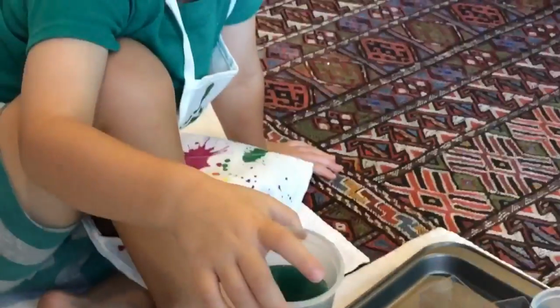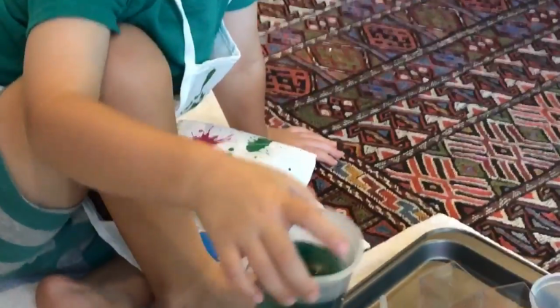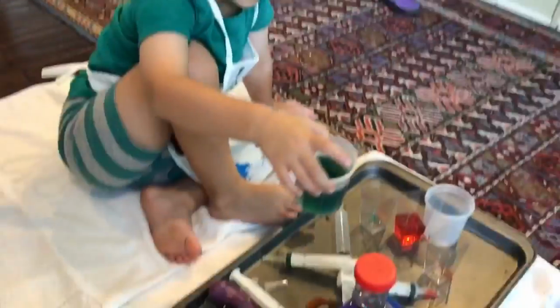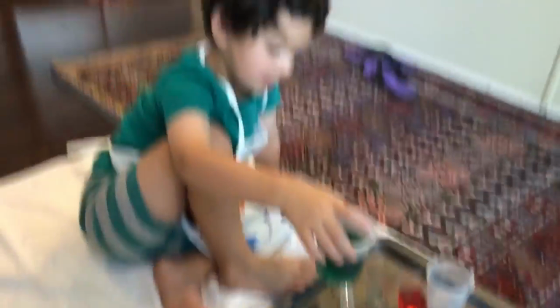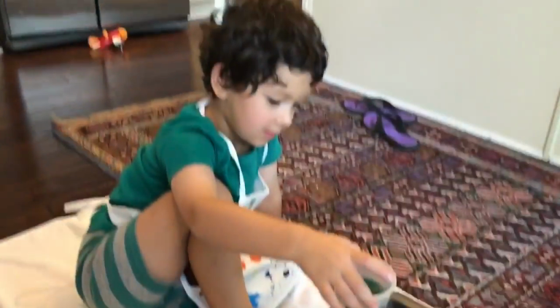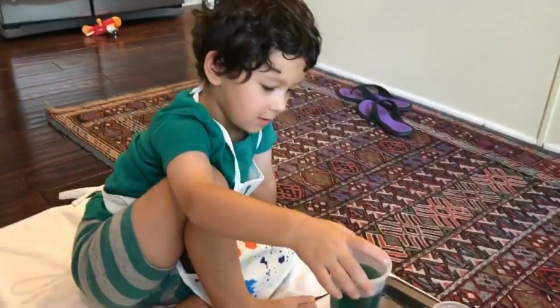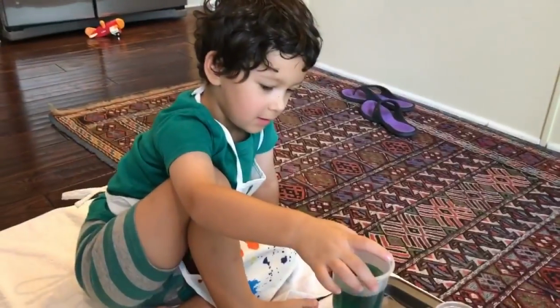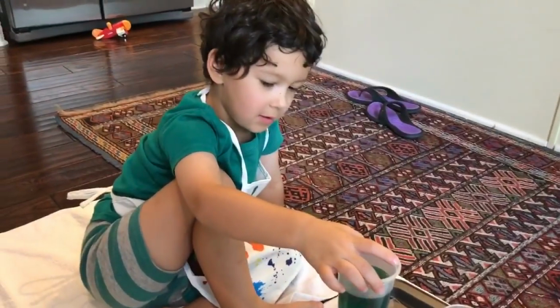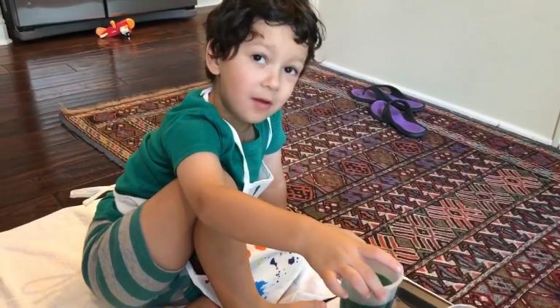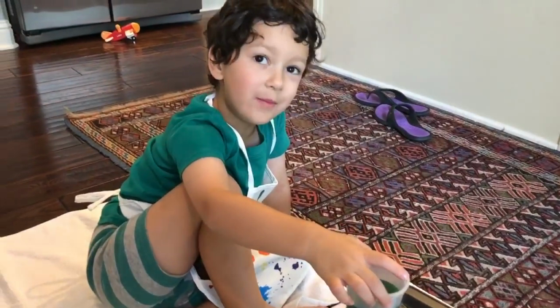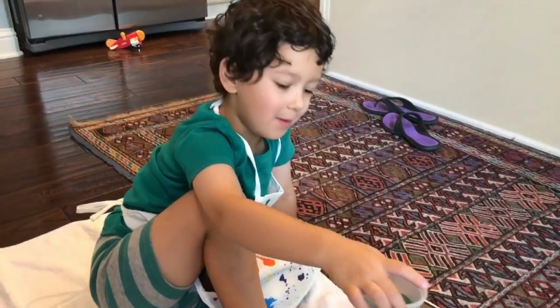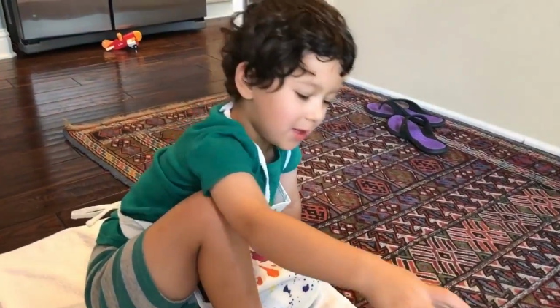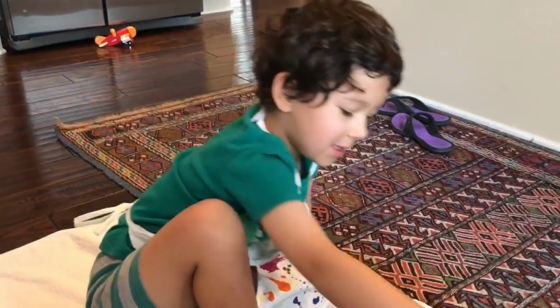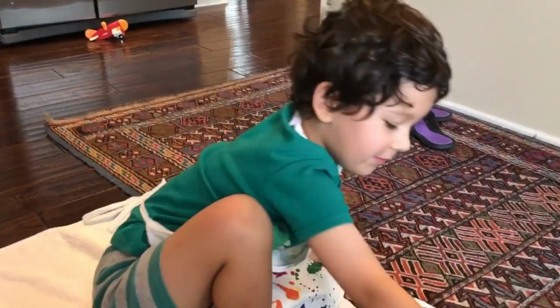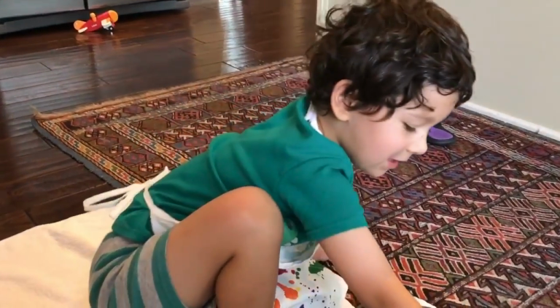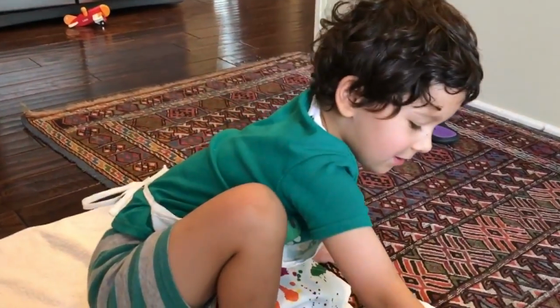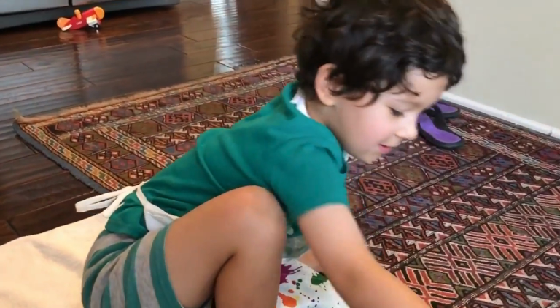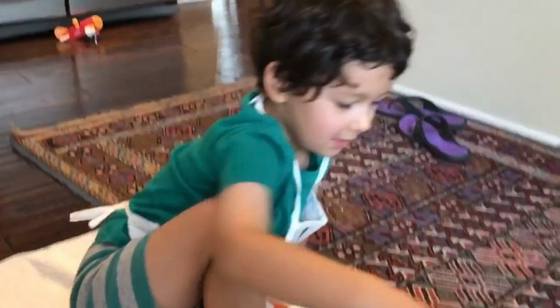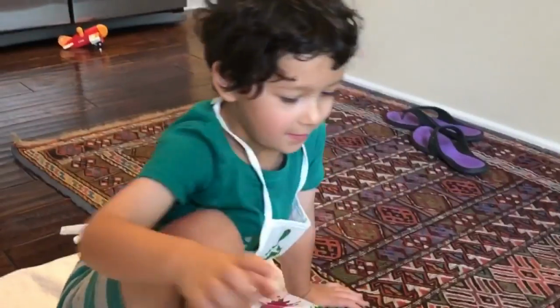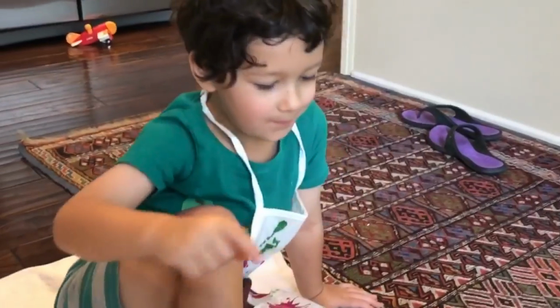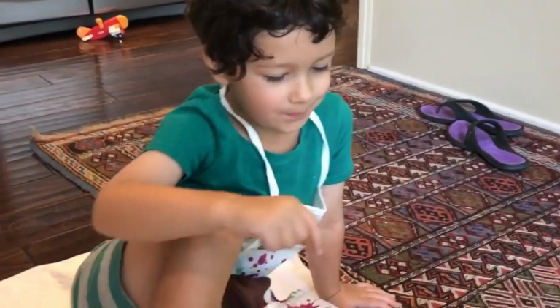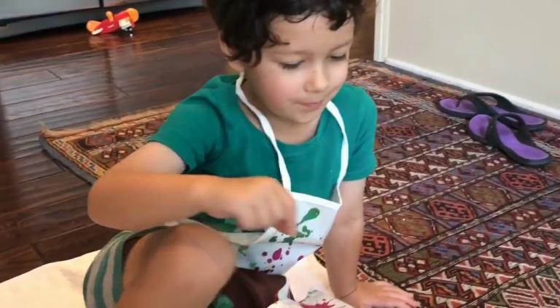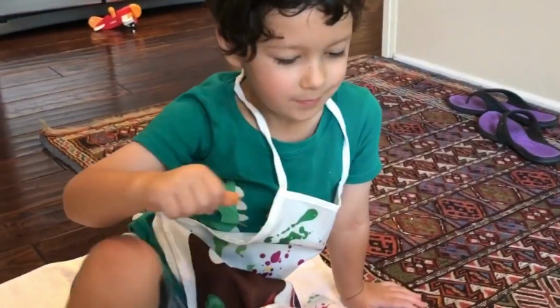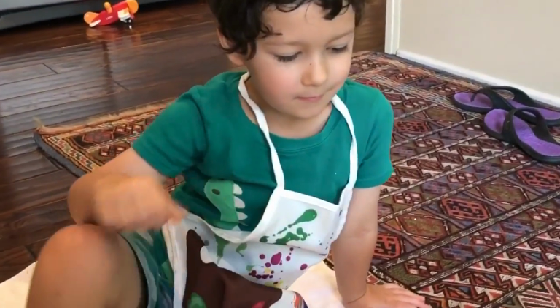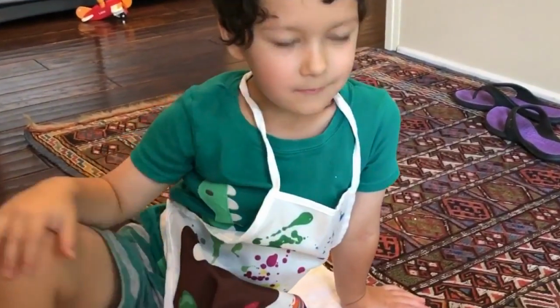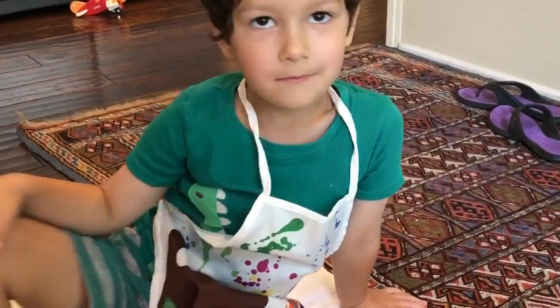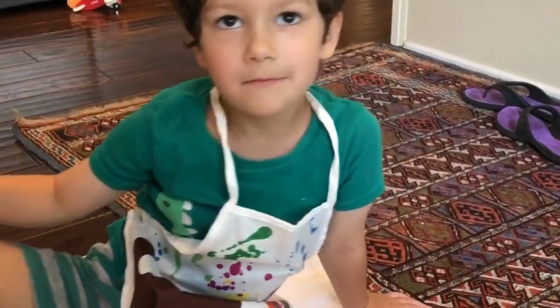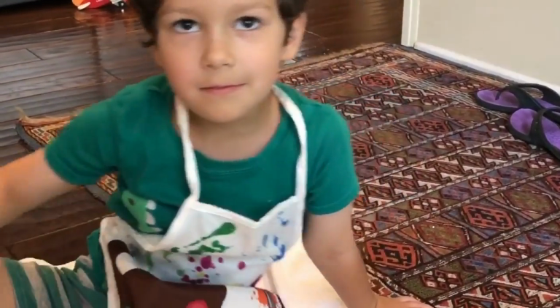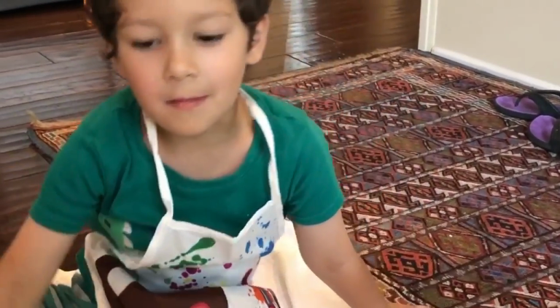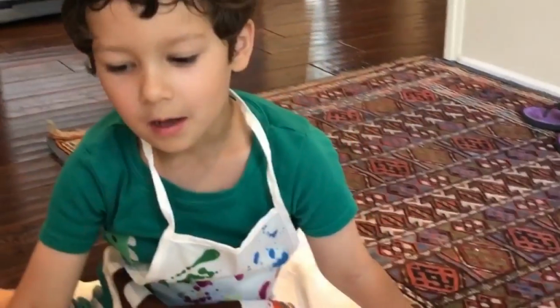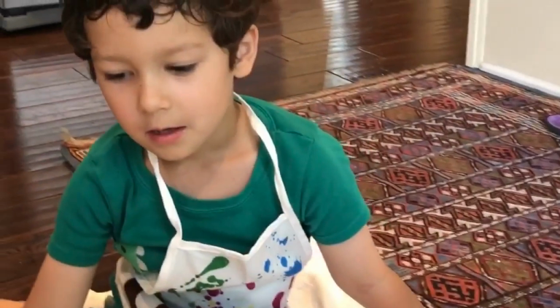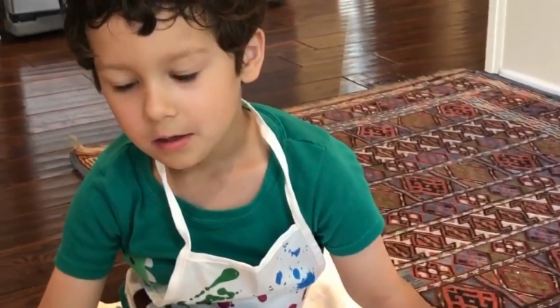Join Ashton for some review and practice. Secondary color! That's right! Which primary colors make green?